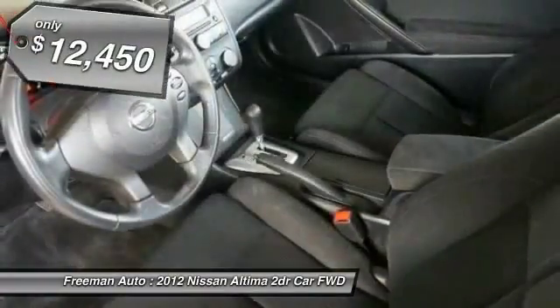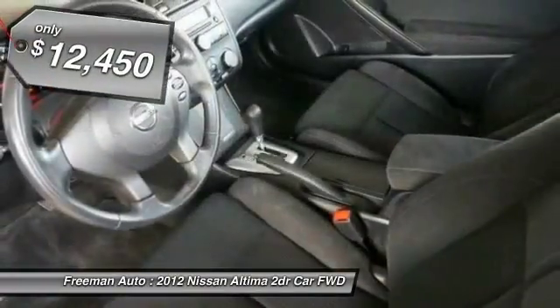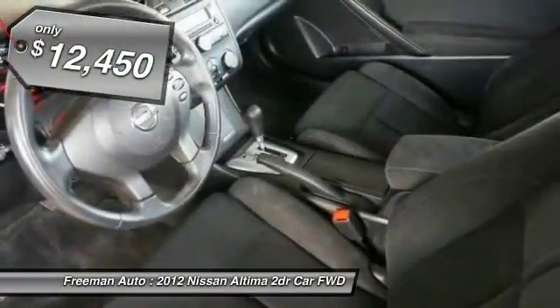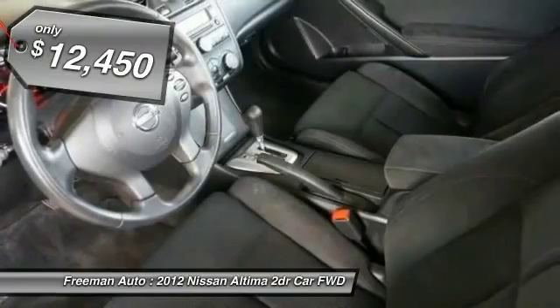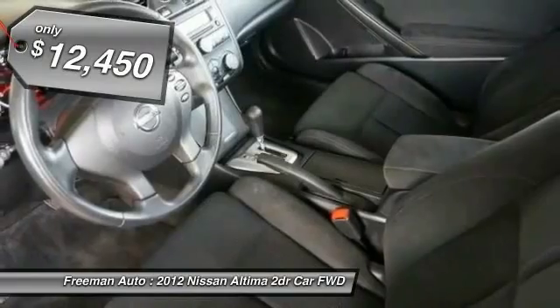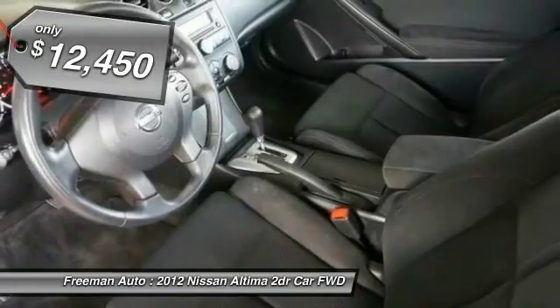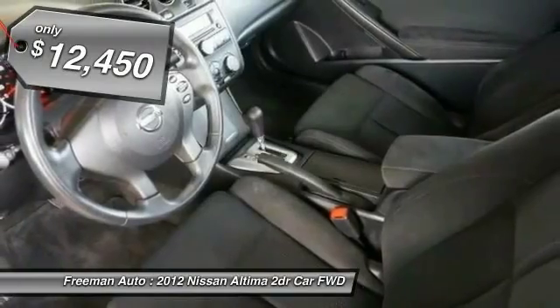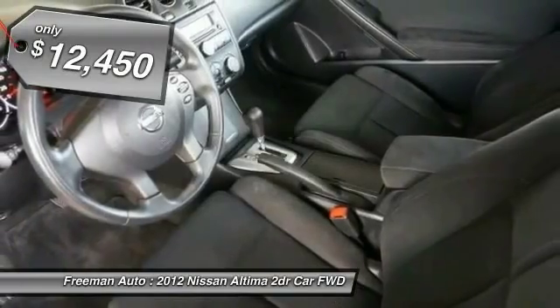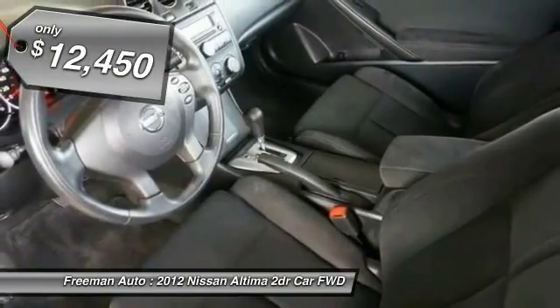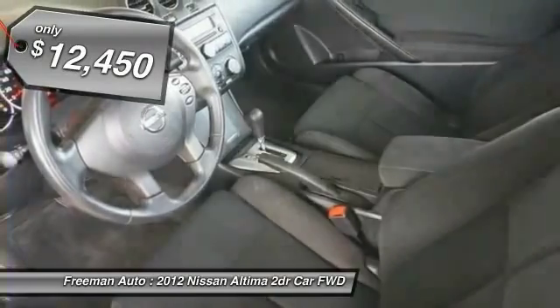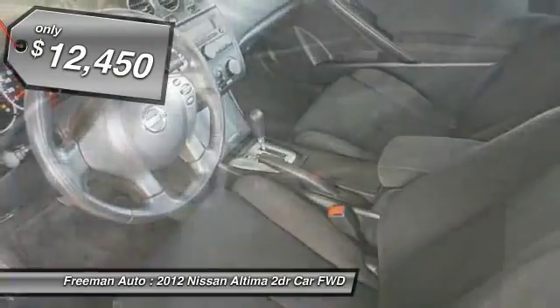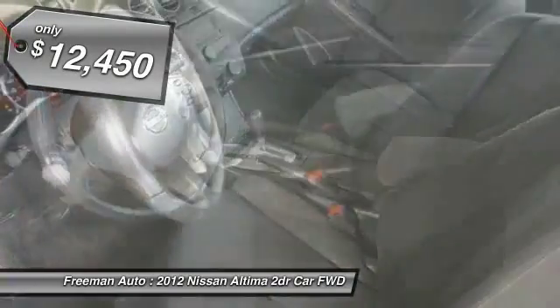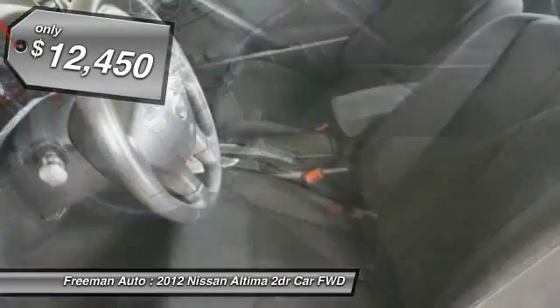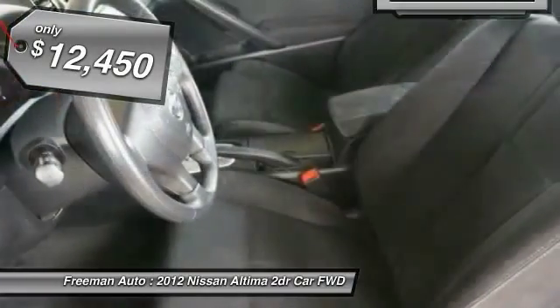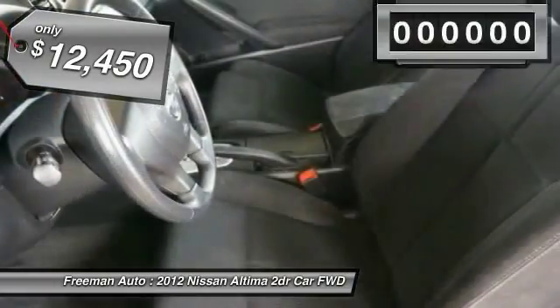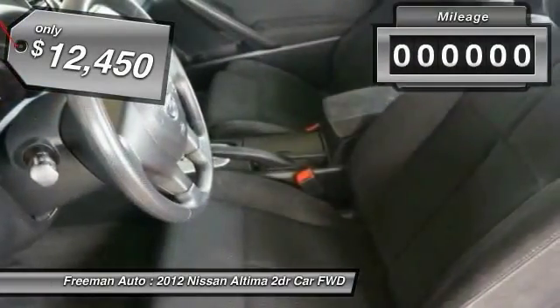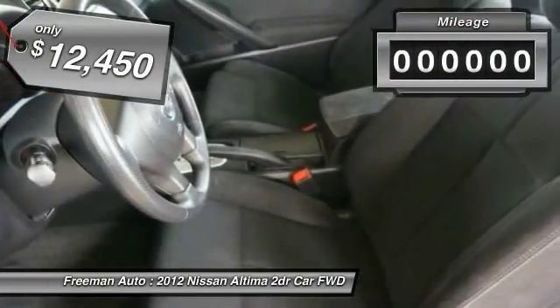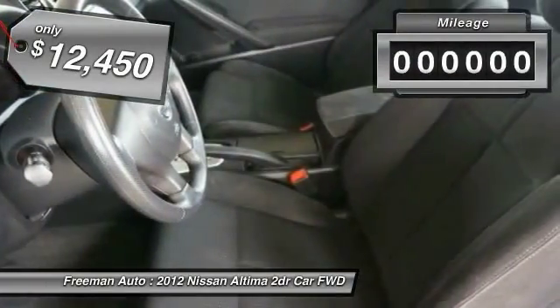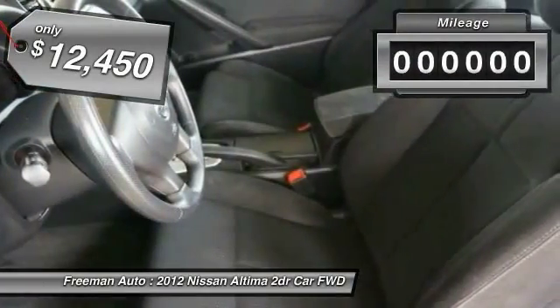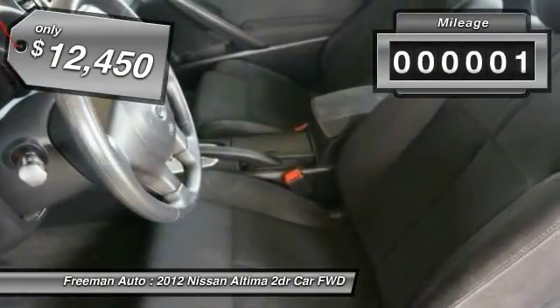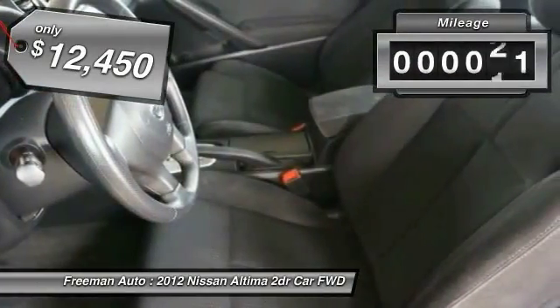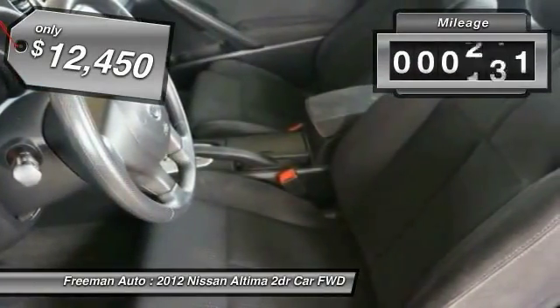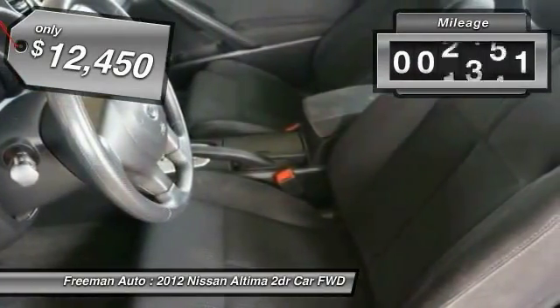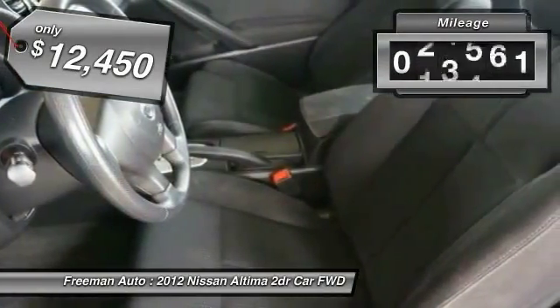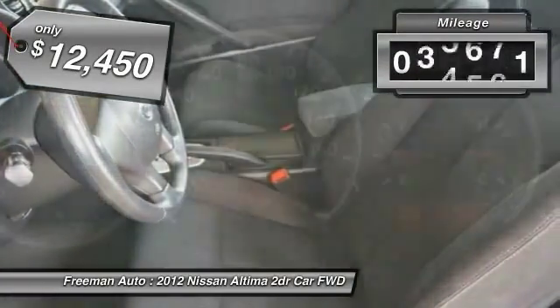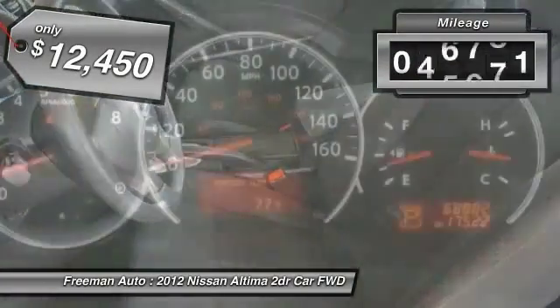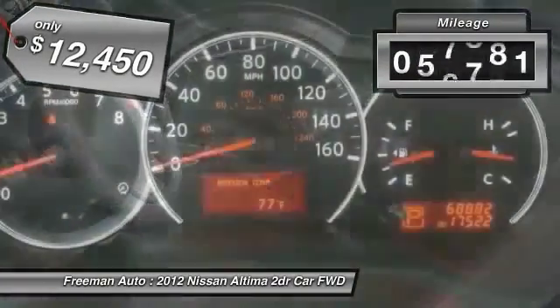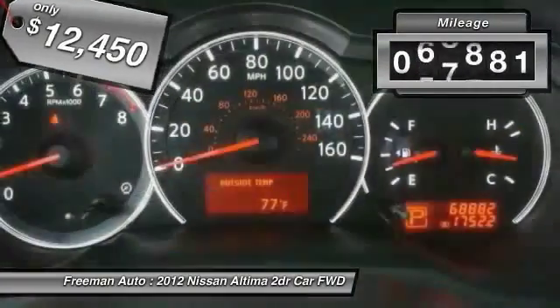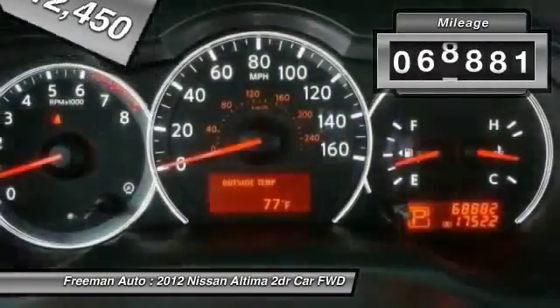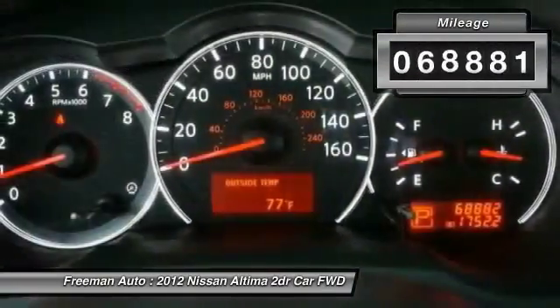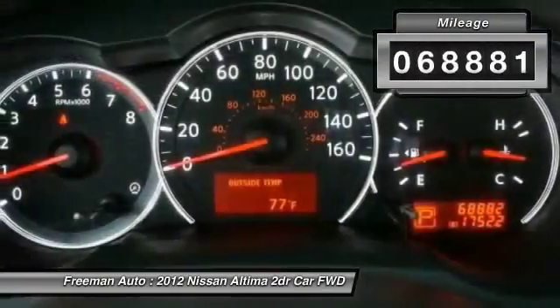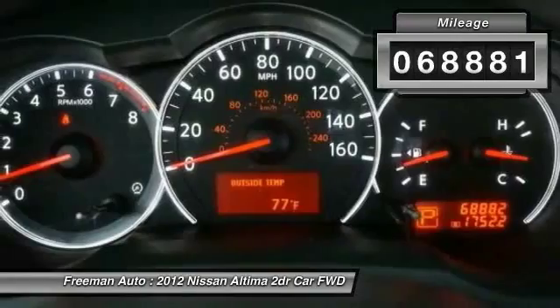This vehicle is priced below $15,000 and has less than 70,000 miles.